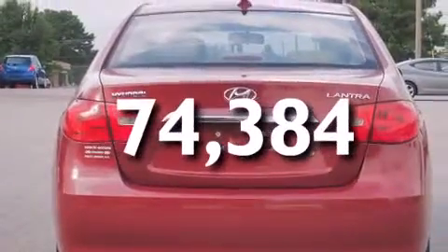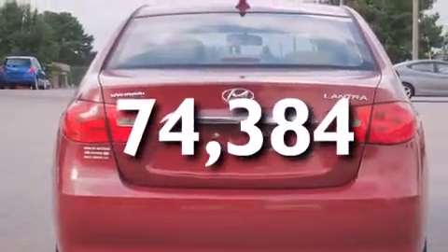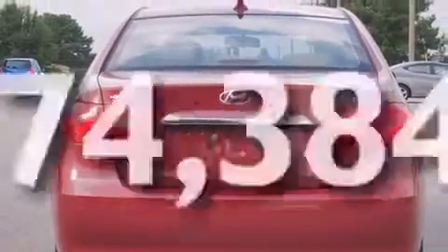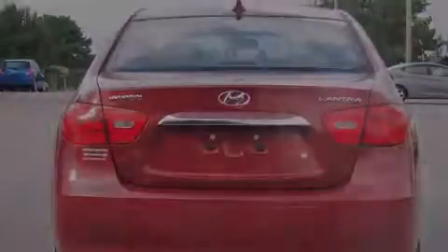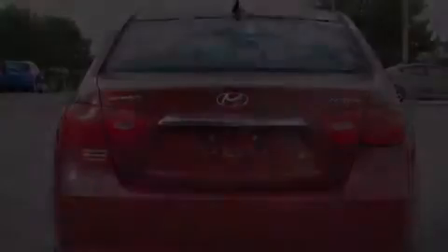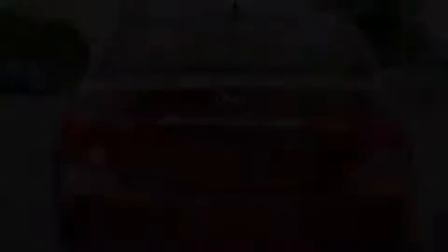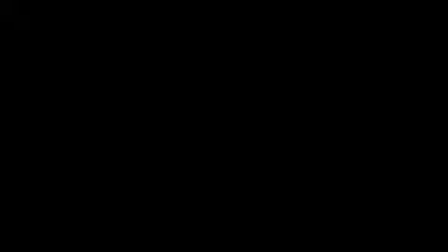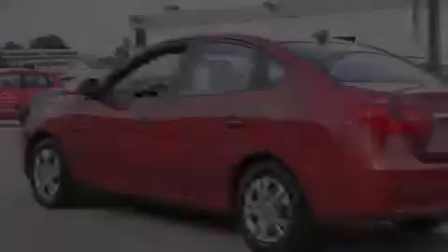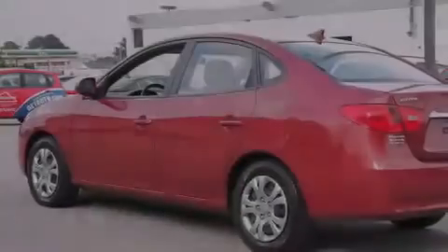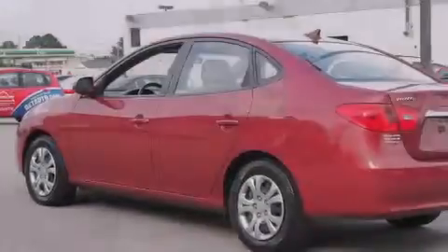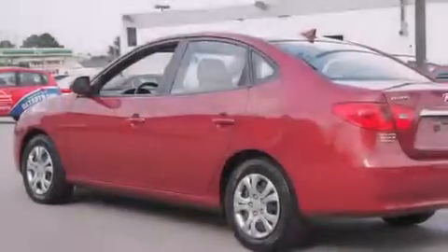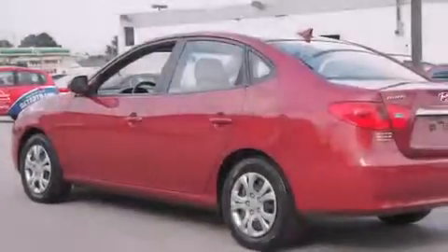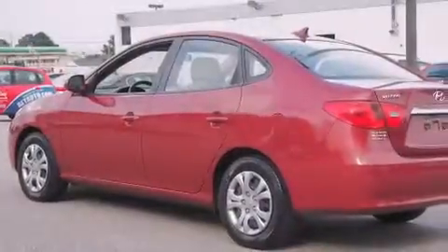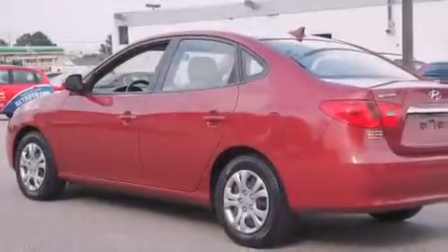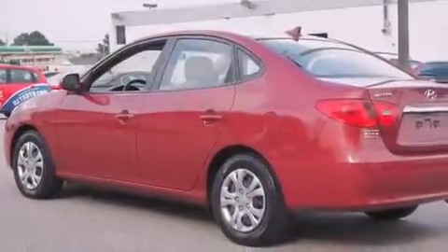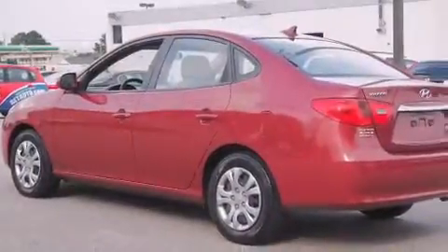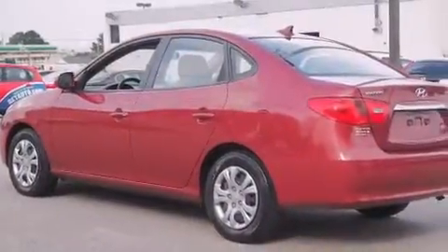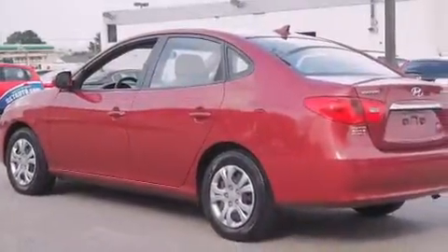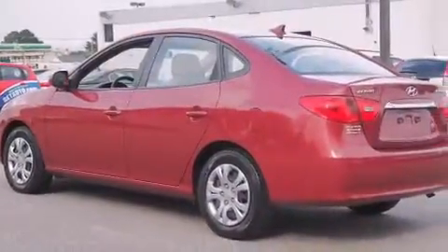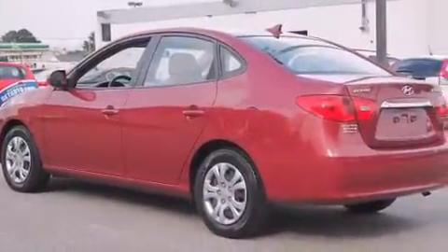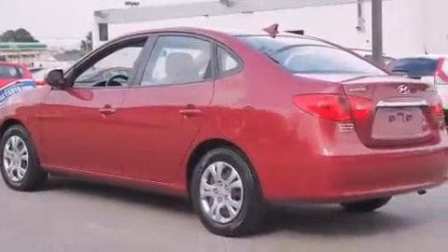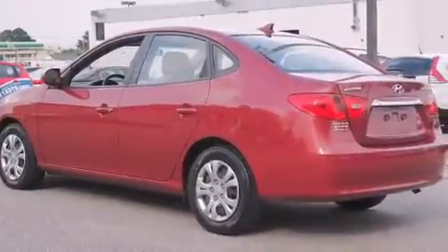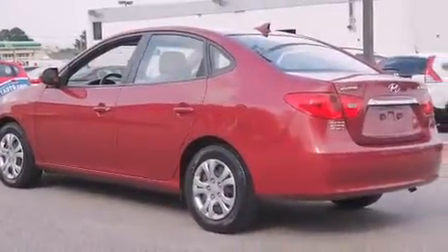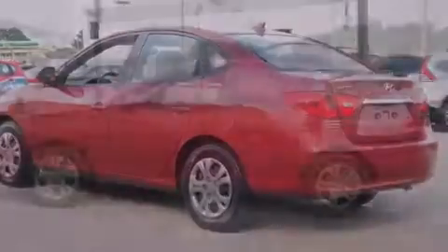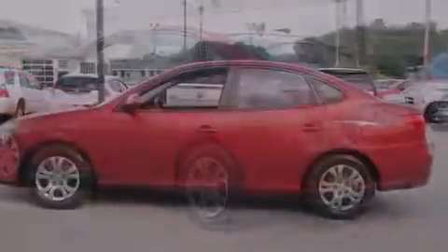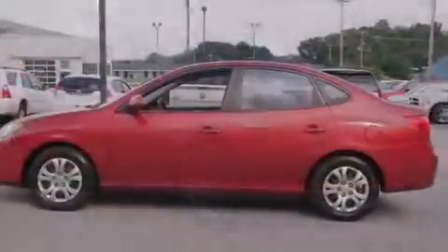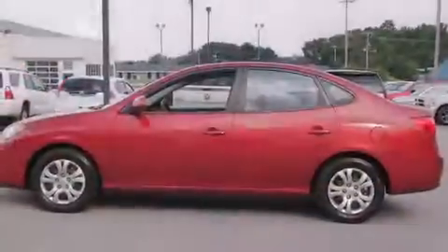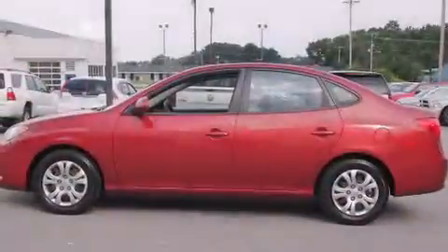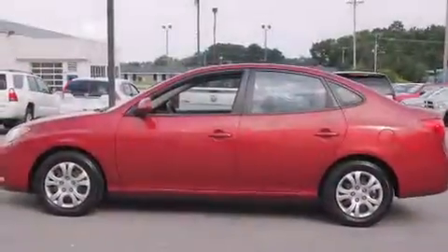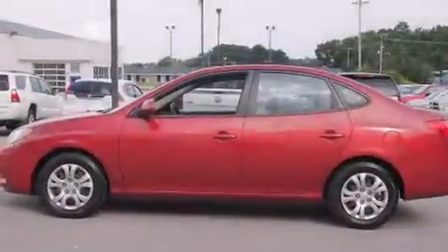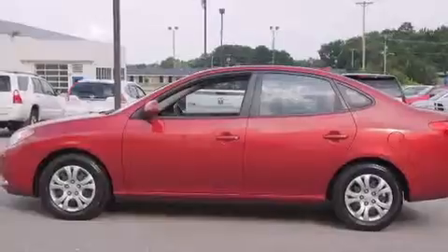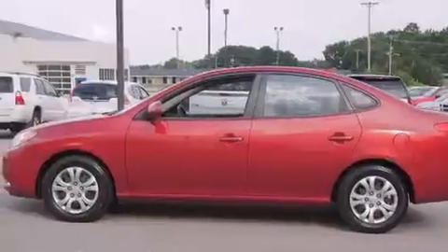With an EPA estimated rating of 34 miles per gallon on the highway, this vehicle is clearly a fuel-efficient choice.